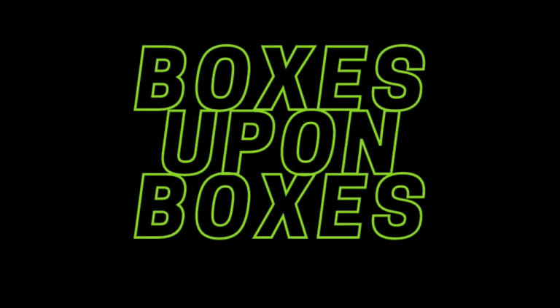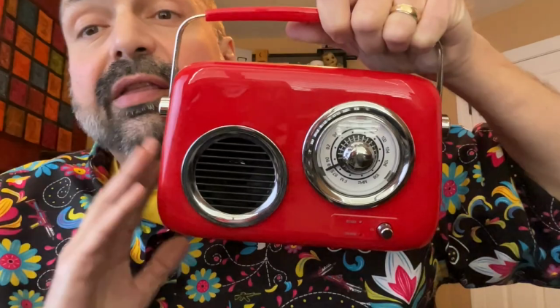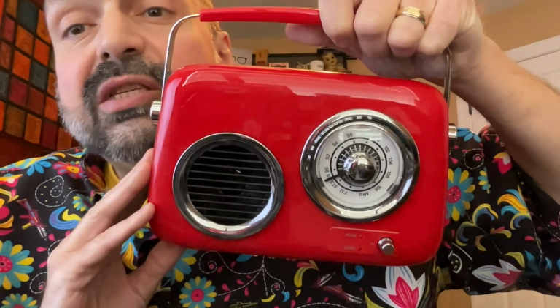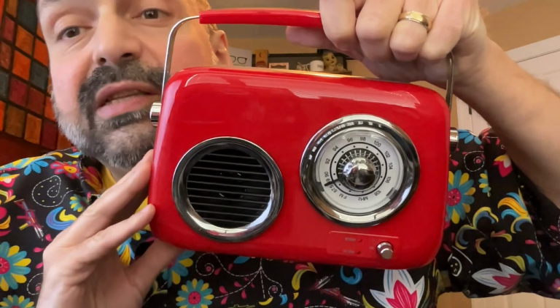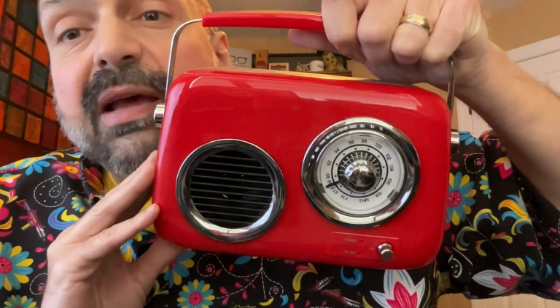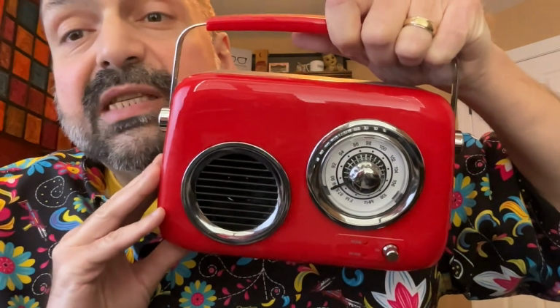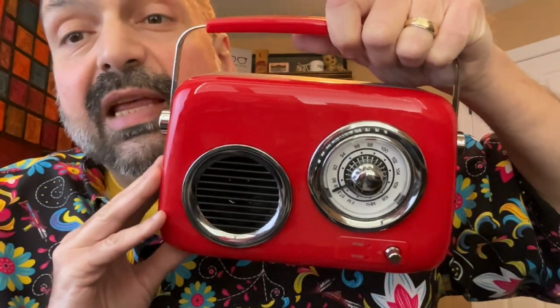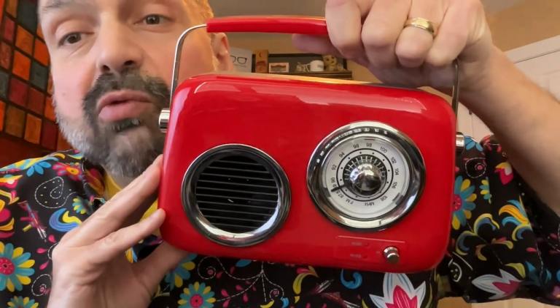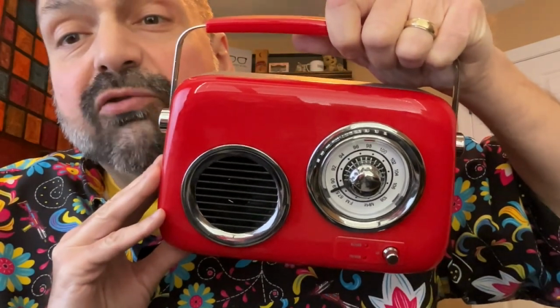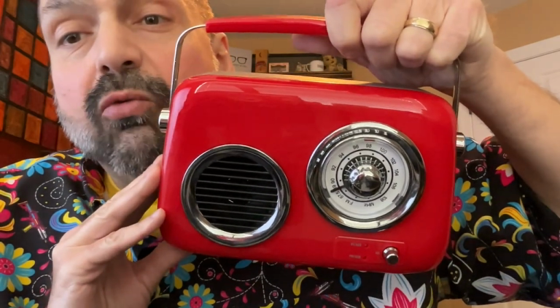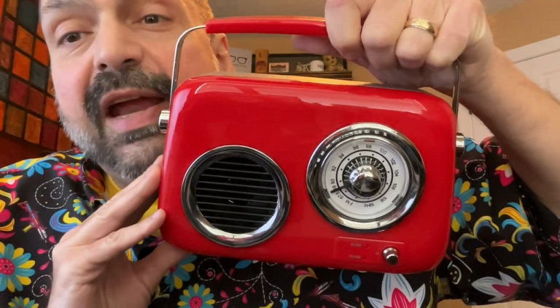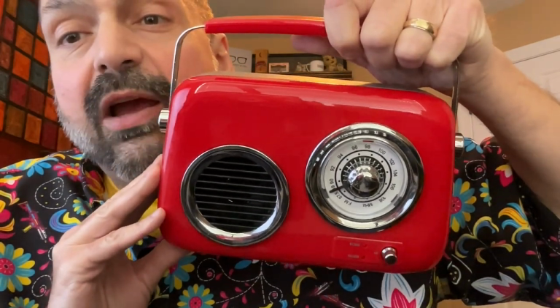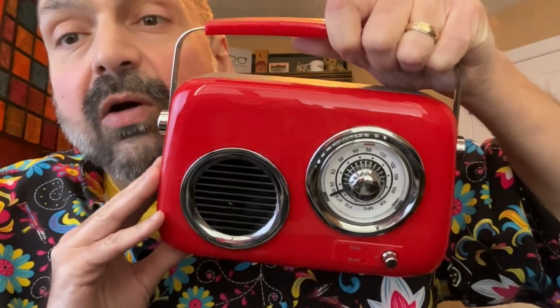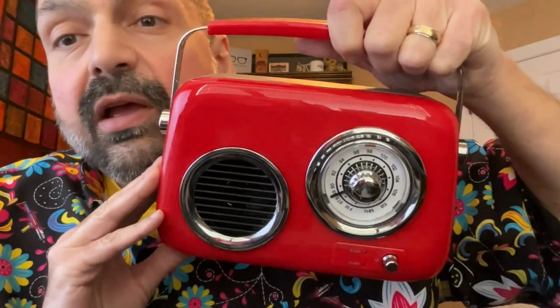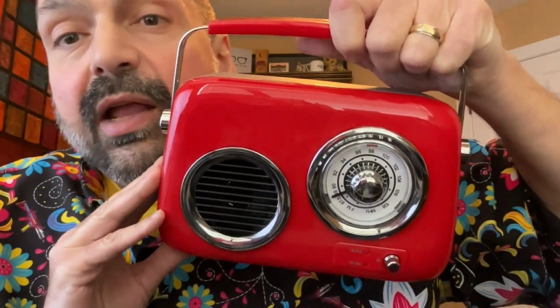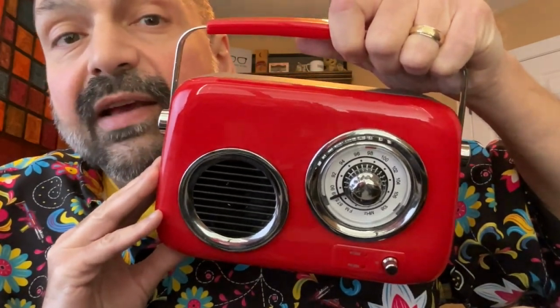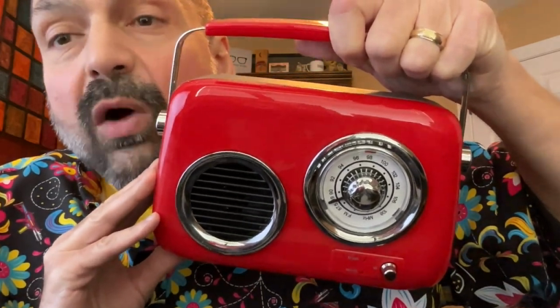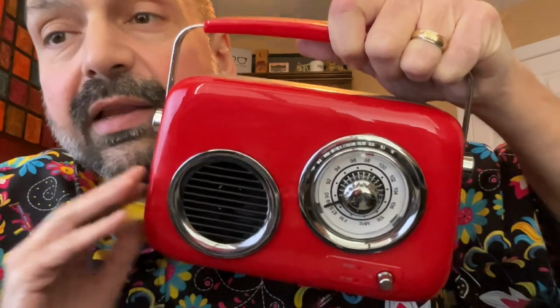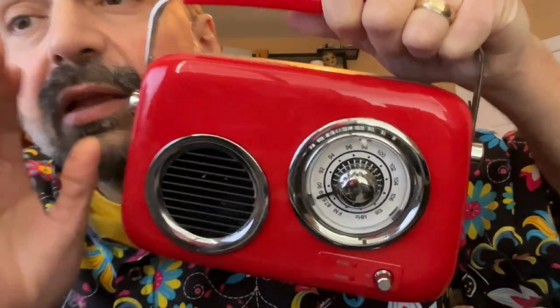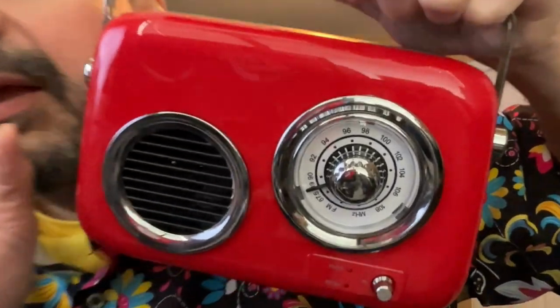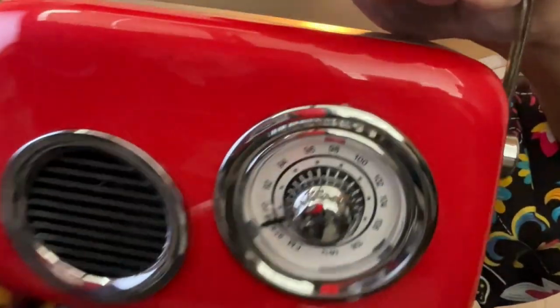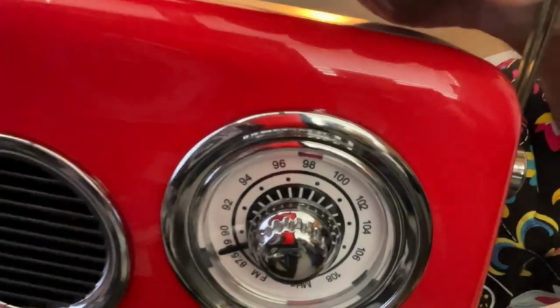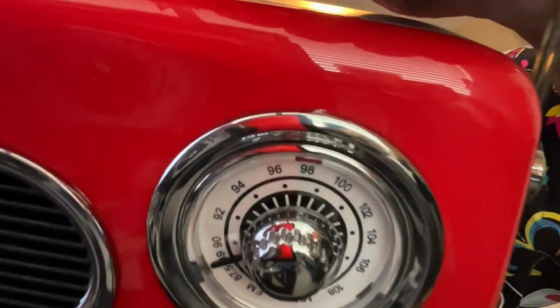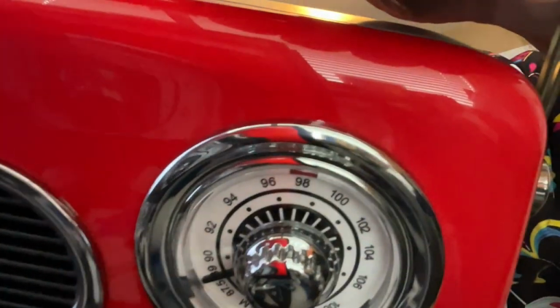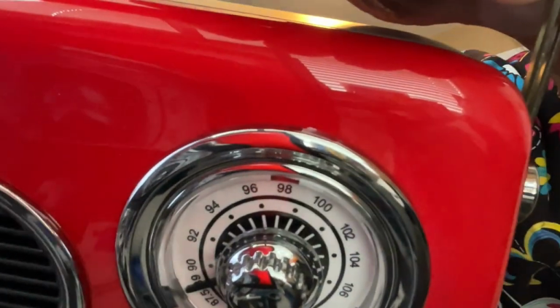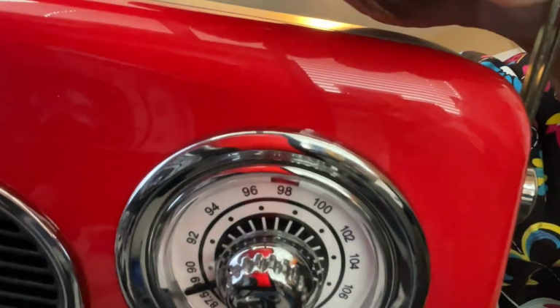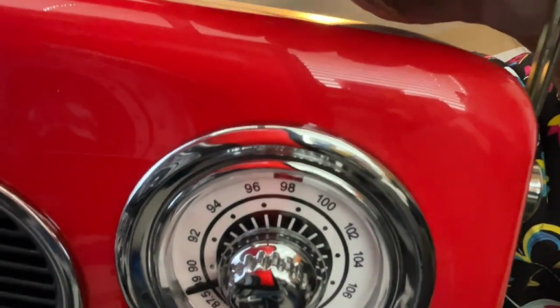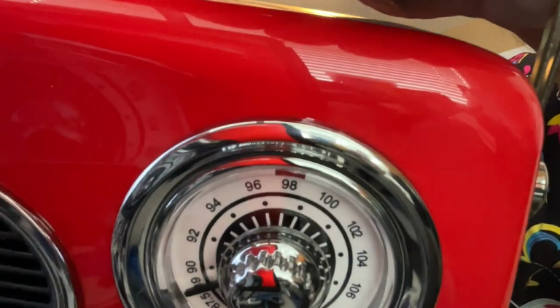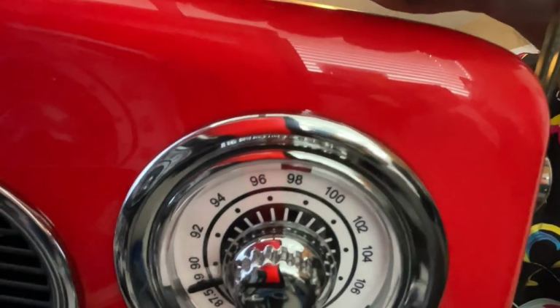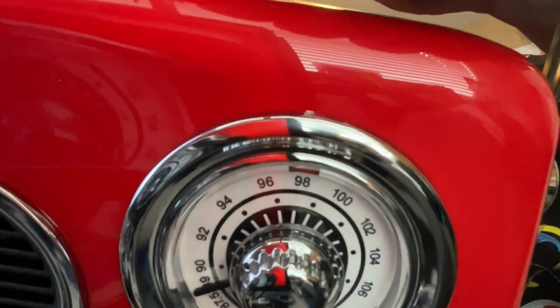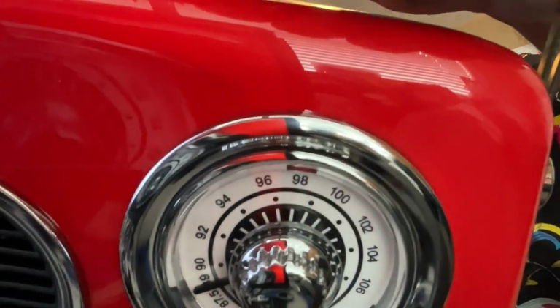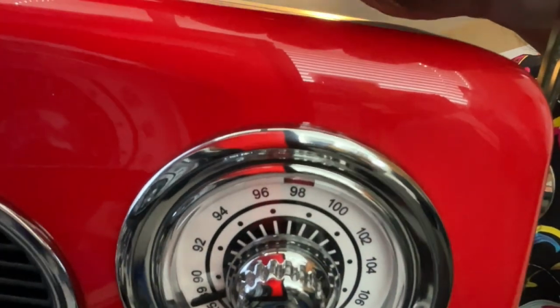This is the Demicelli Retro Radio. And guess what? It's also a Bluetooth speaker.